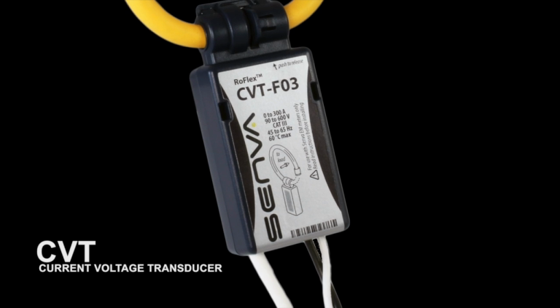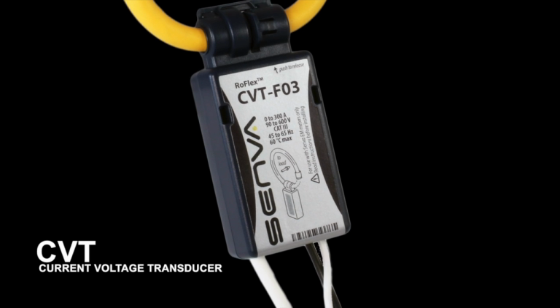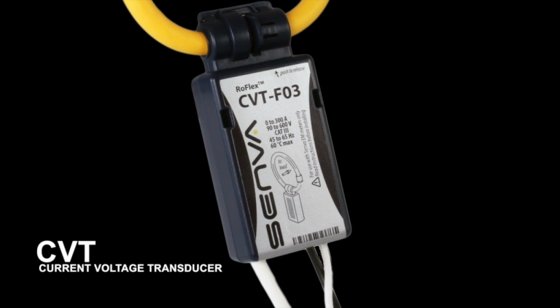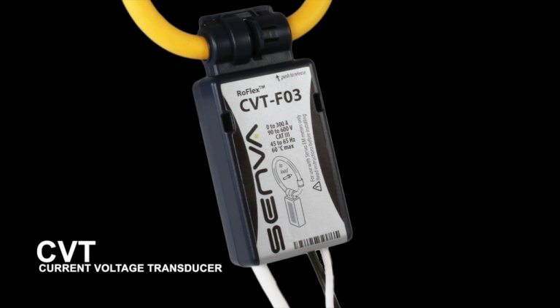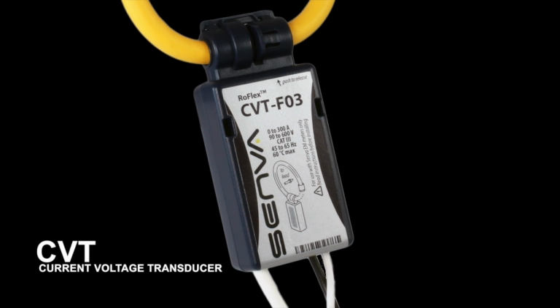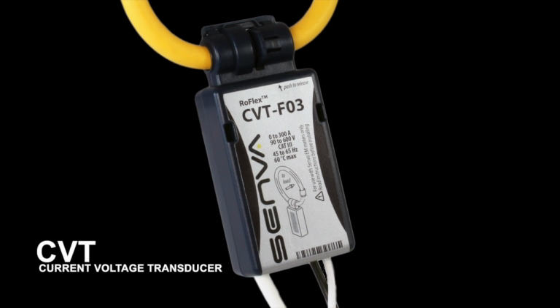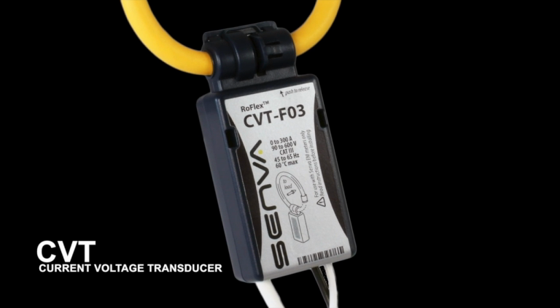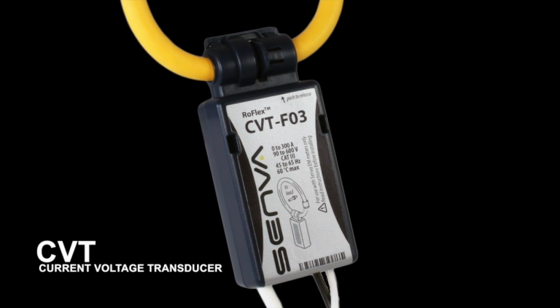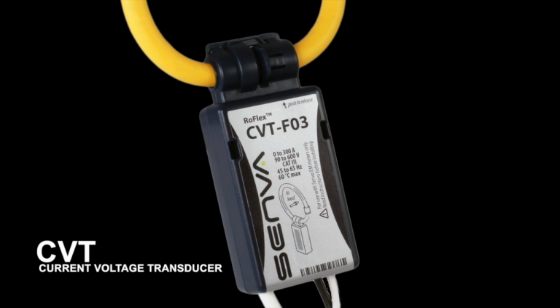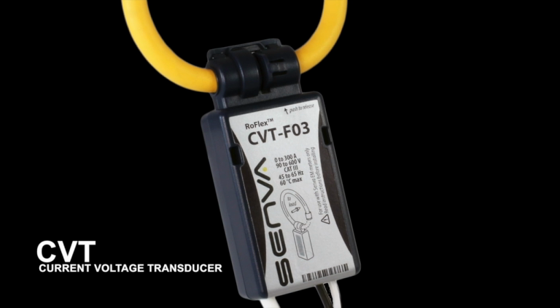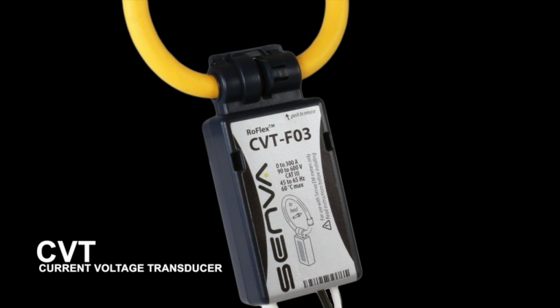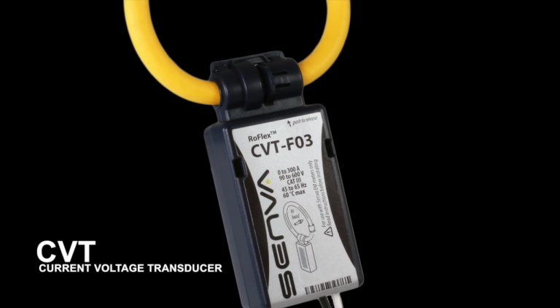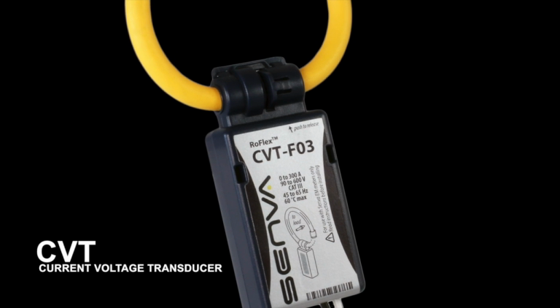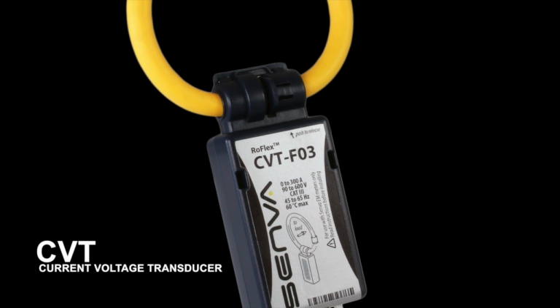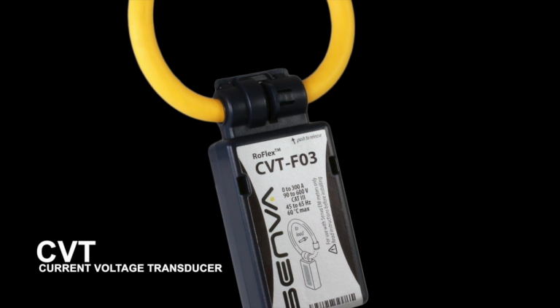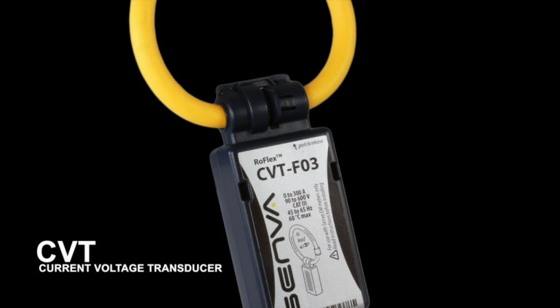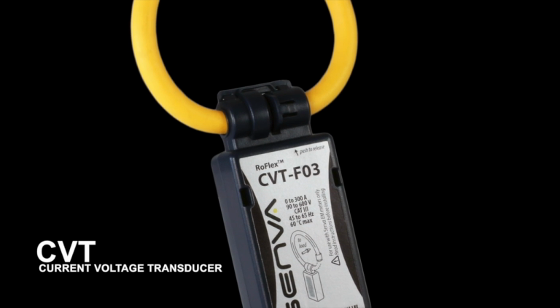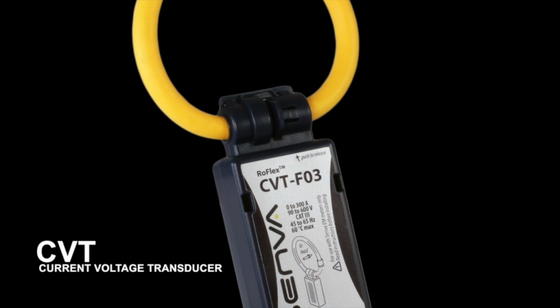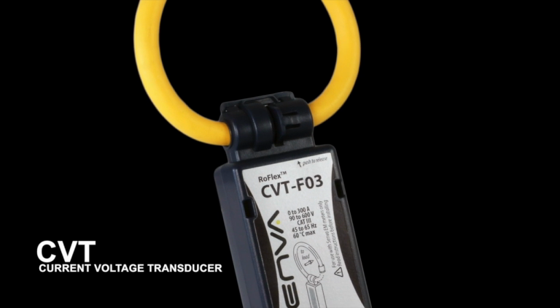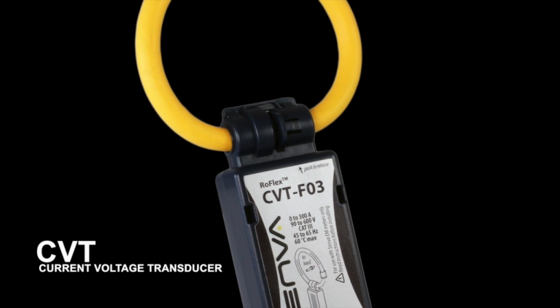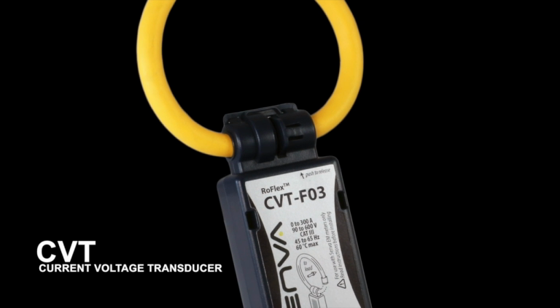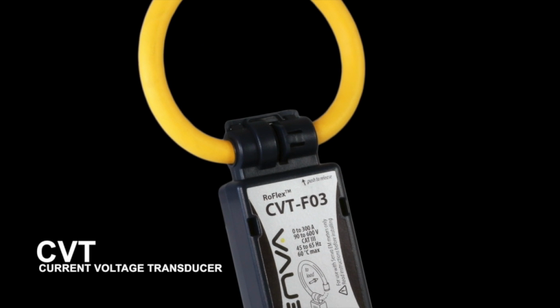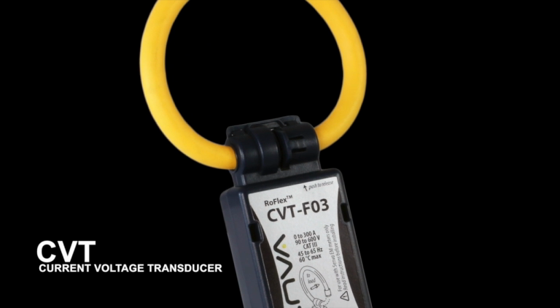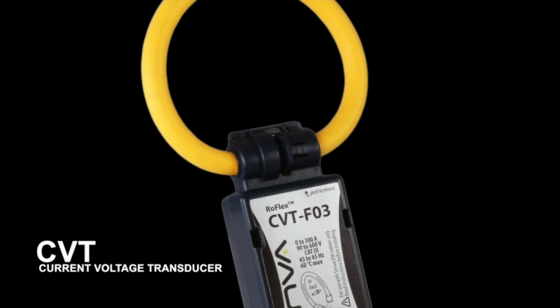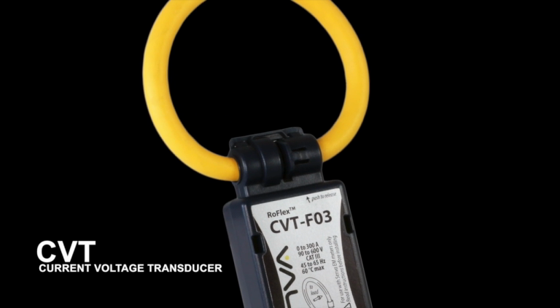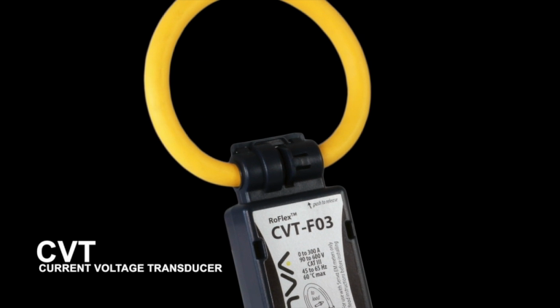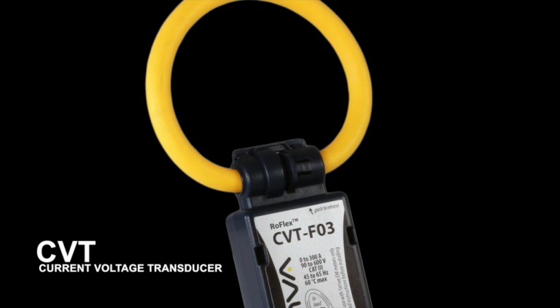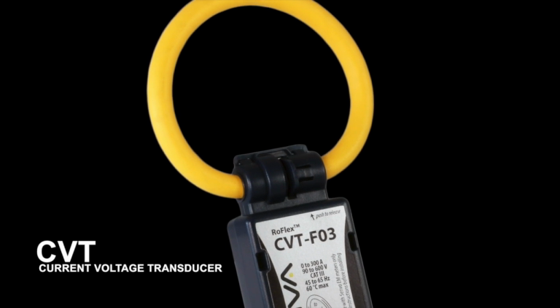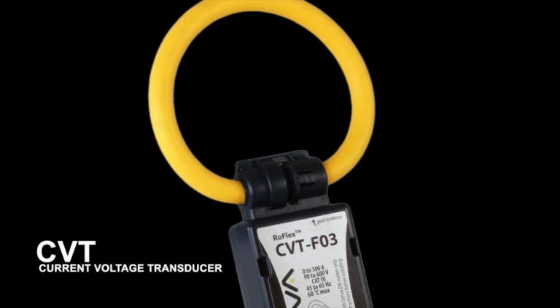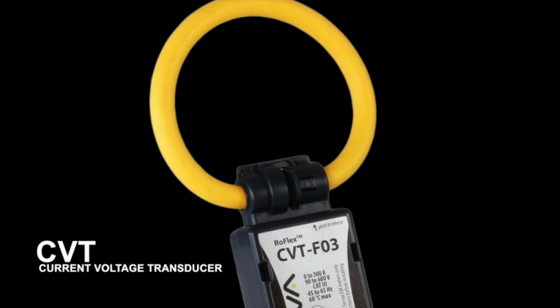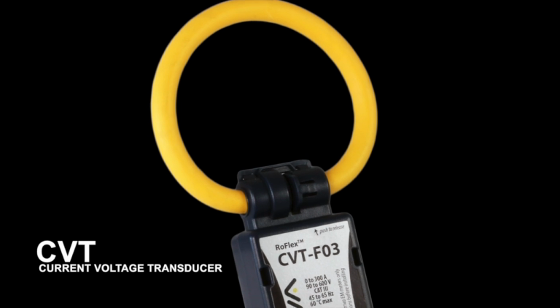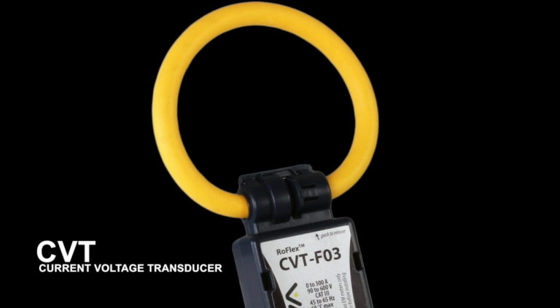Introducing Senva's new EM series energy meter that includes the industry's first current and voltage transducer. We call it the CVT.